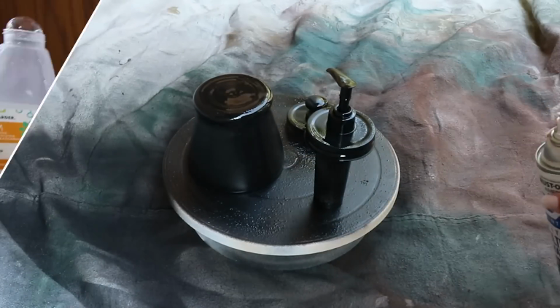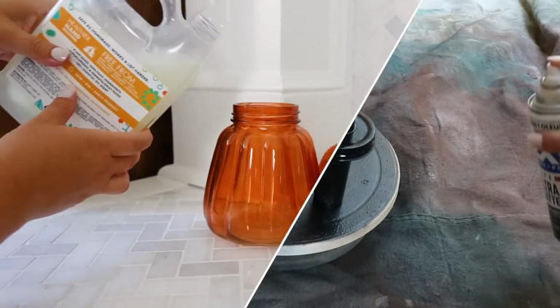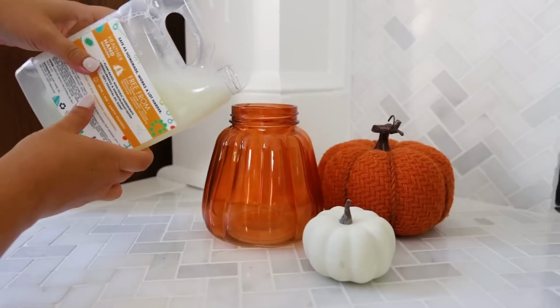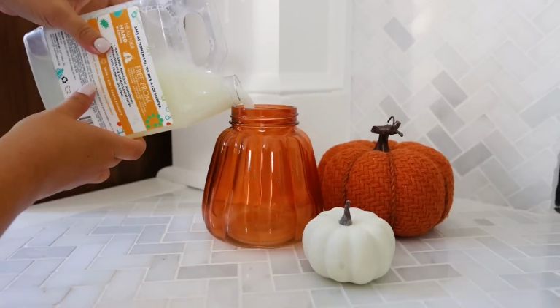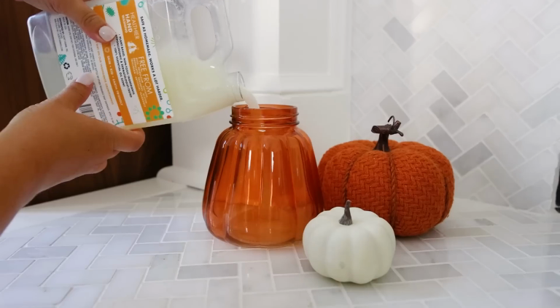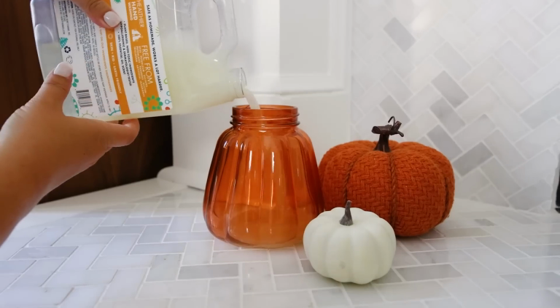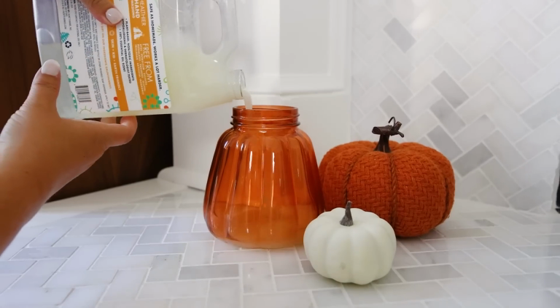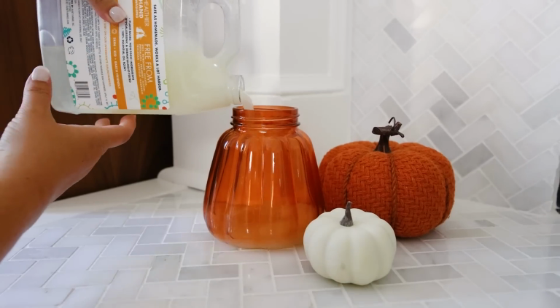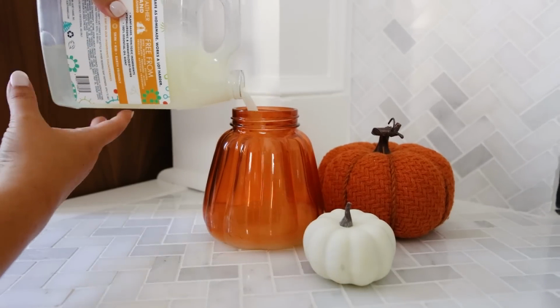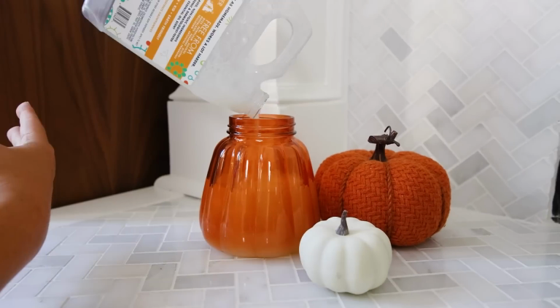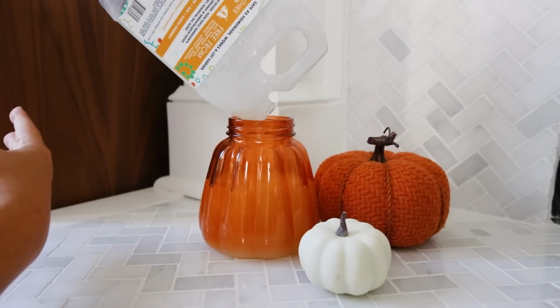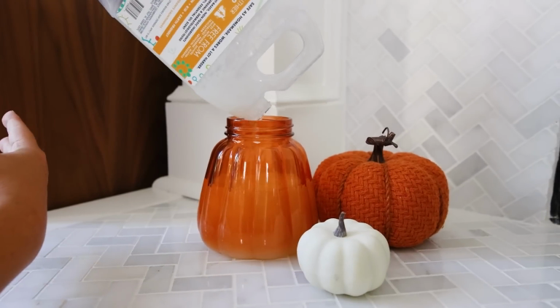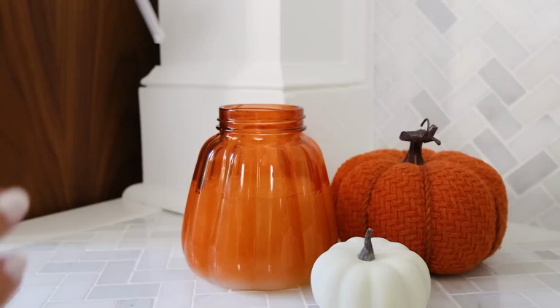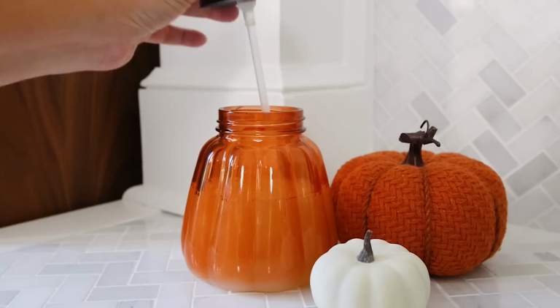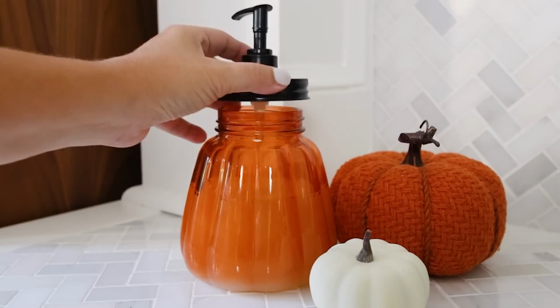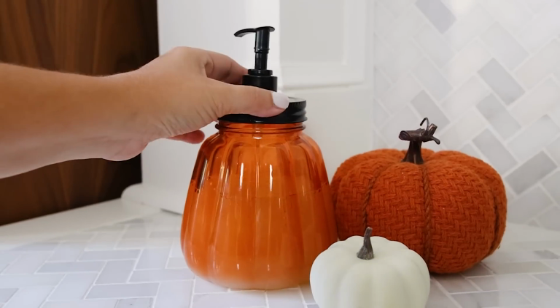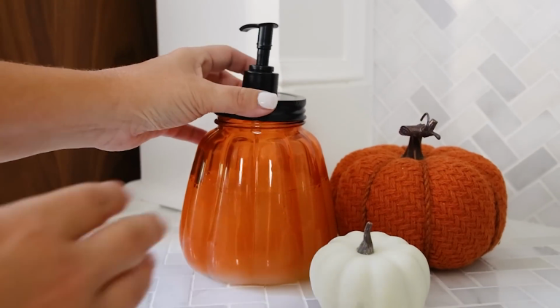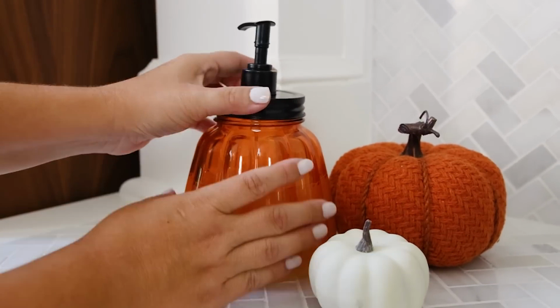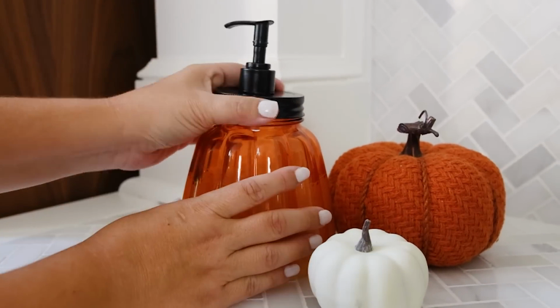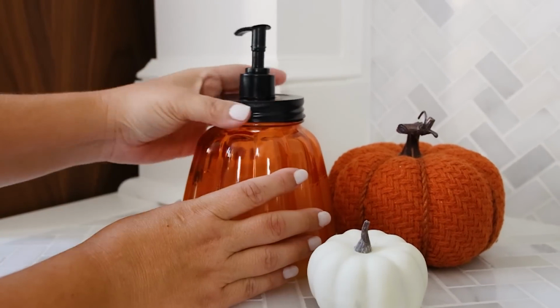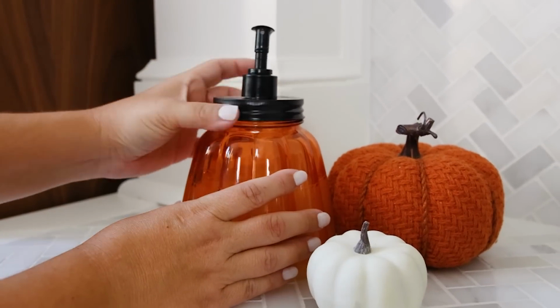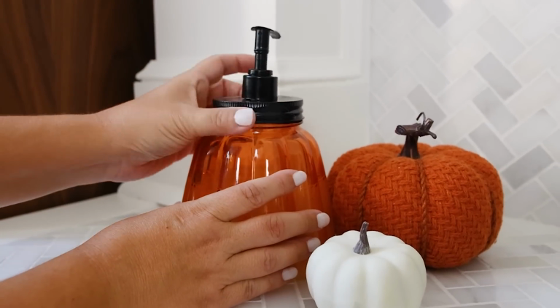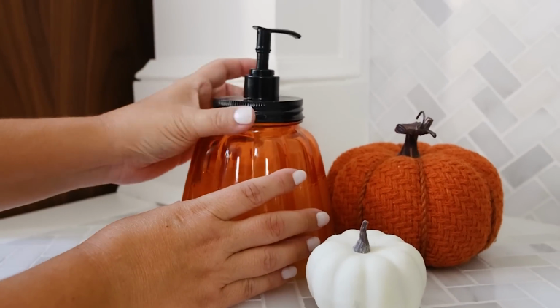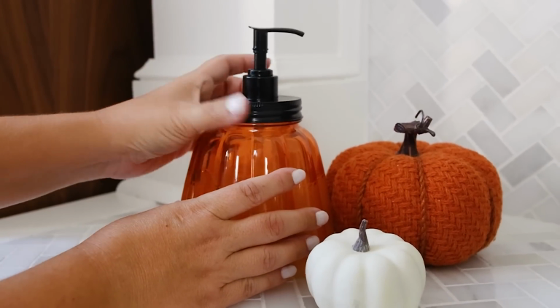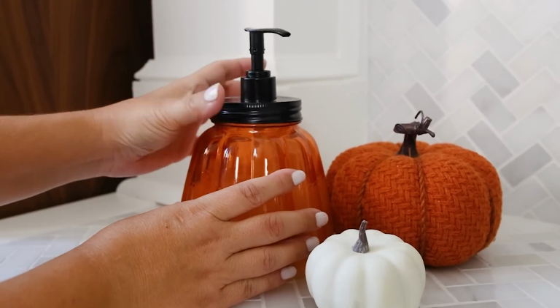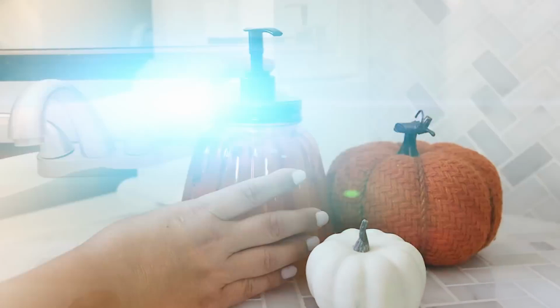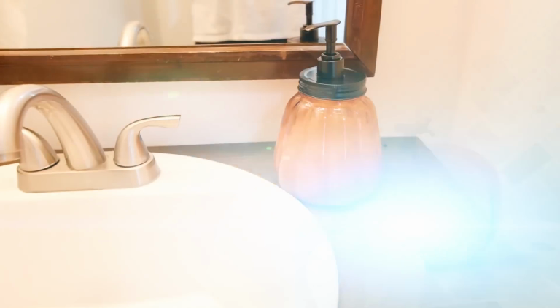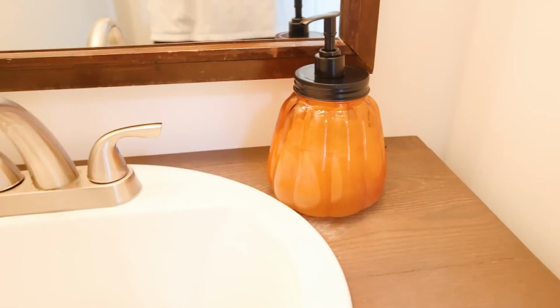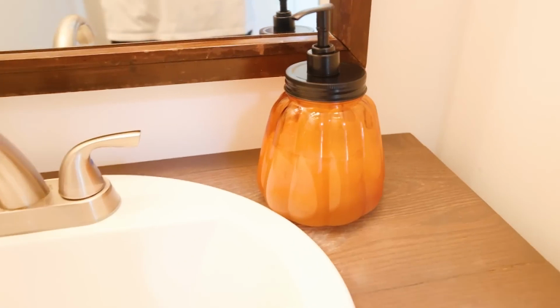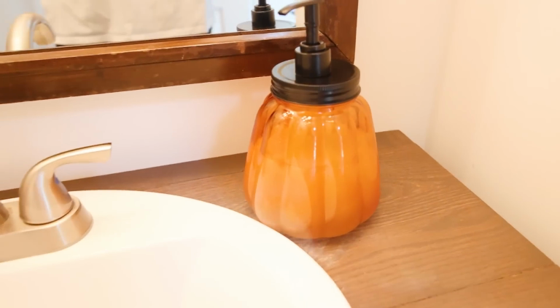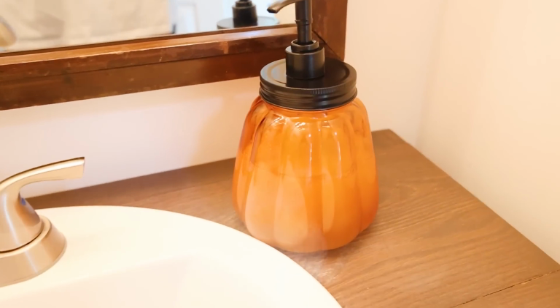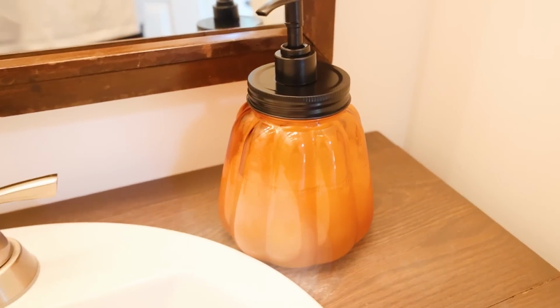From there, fill it with your favorite soap, add the lid, and you have a perfect soap container to last you the fall season.